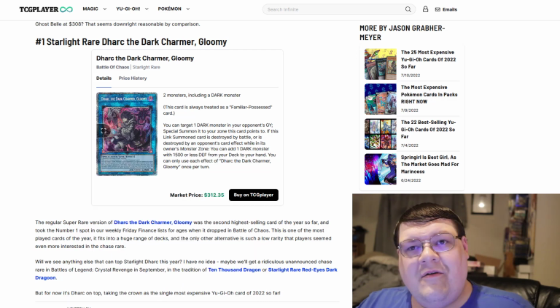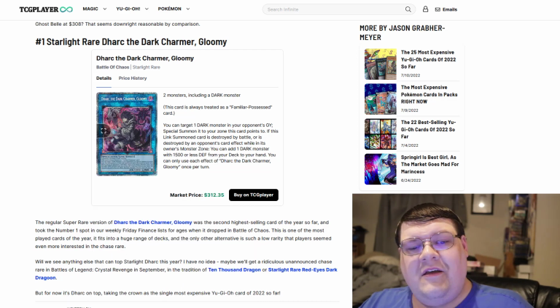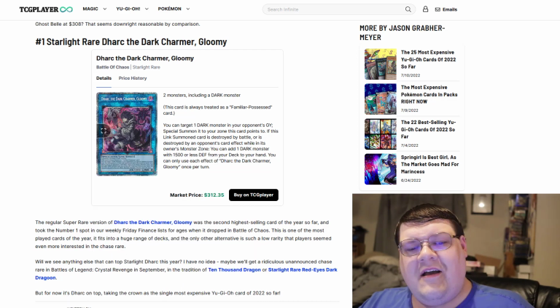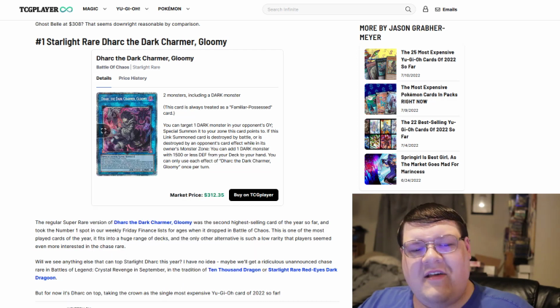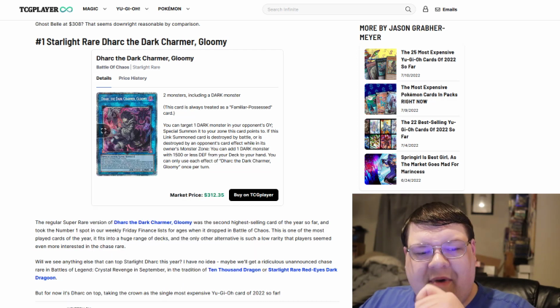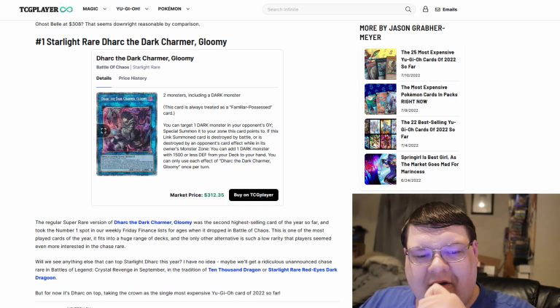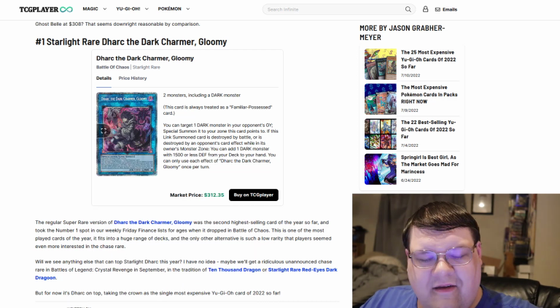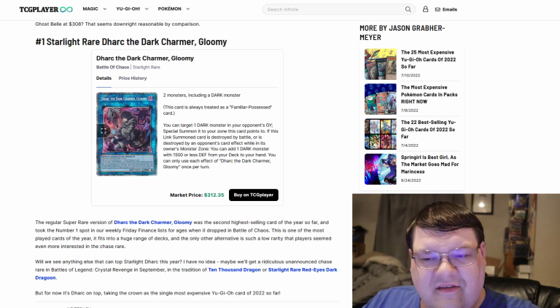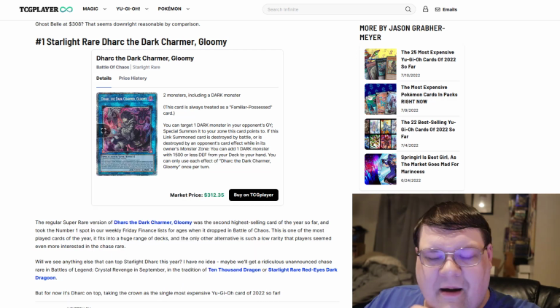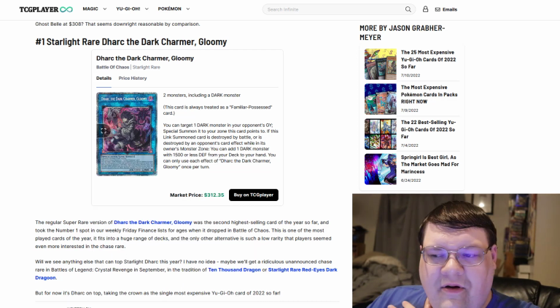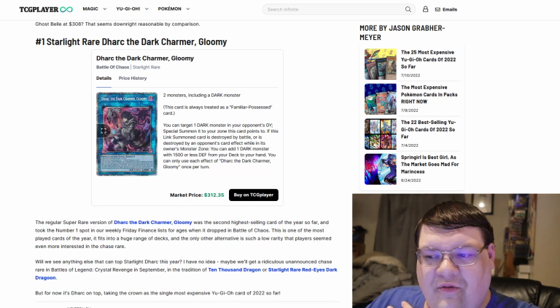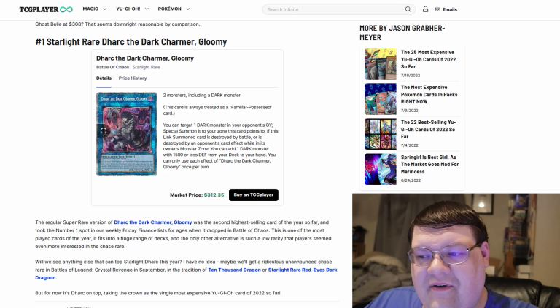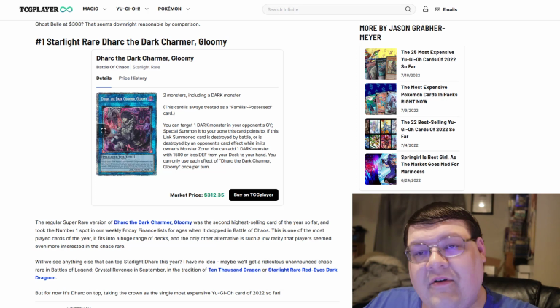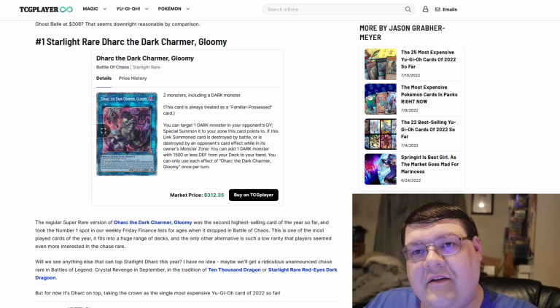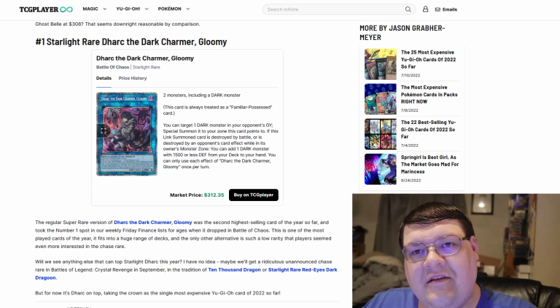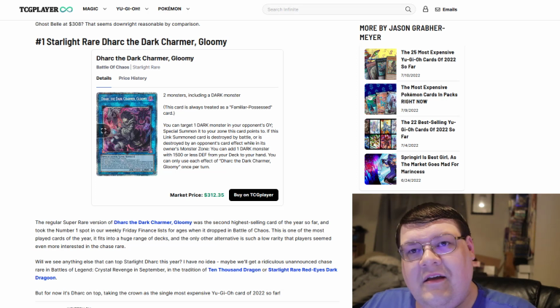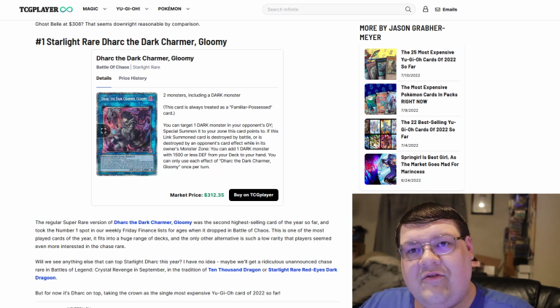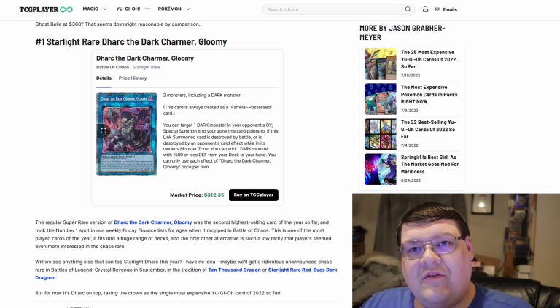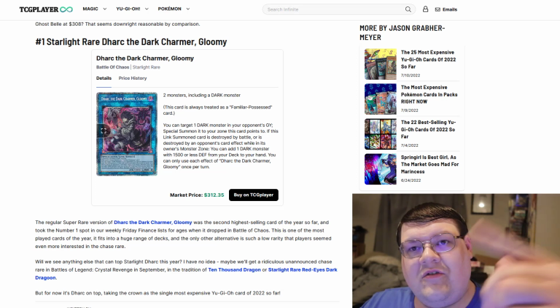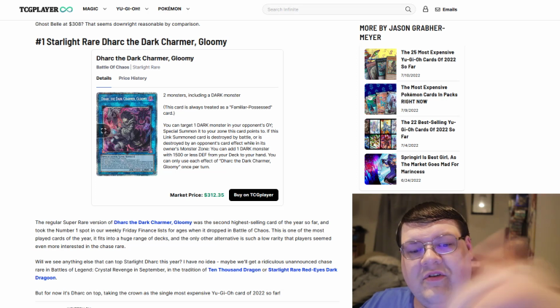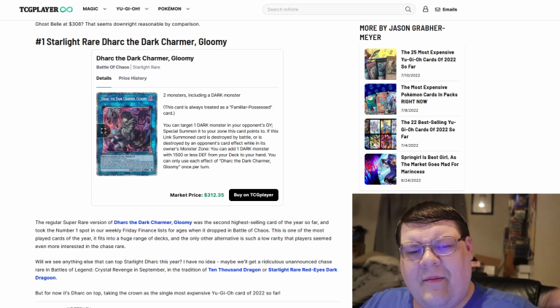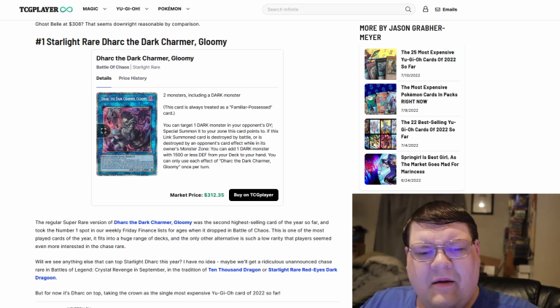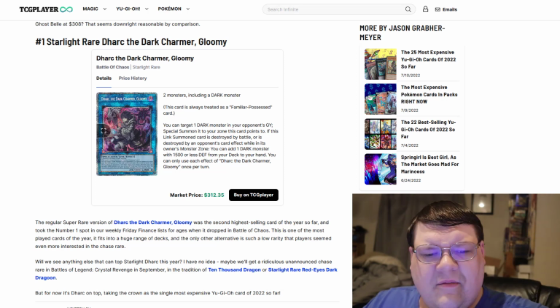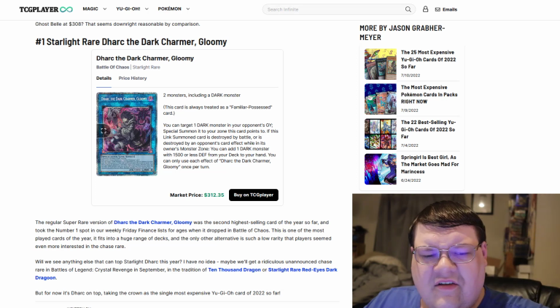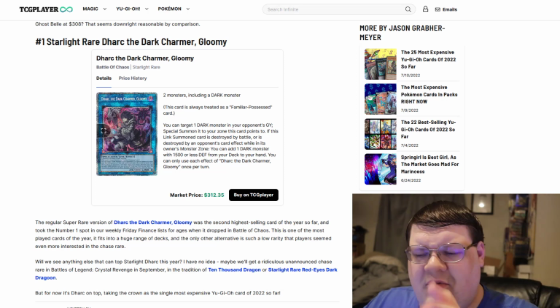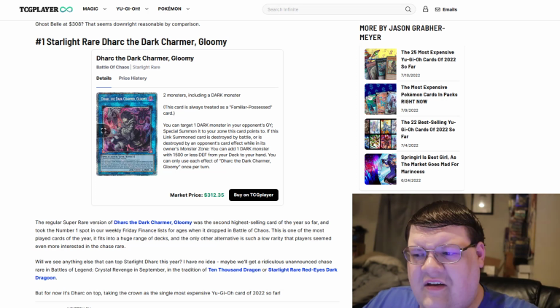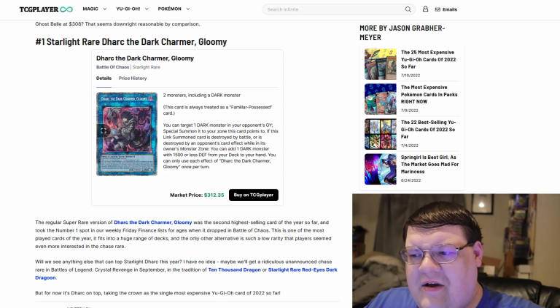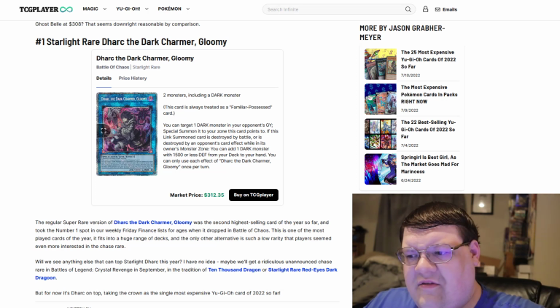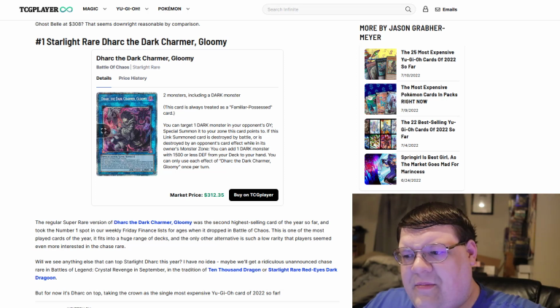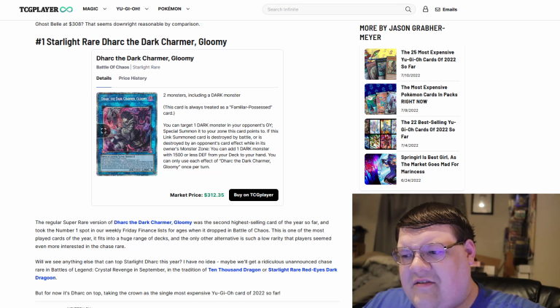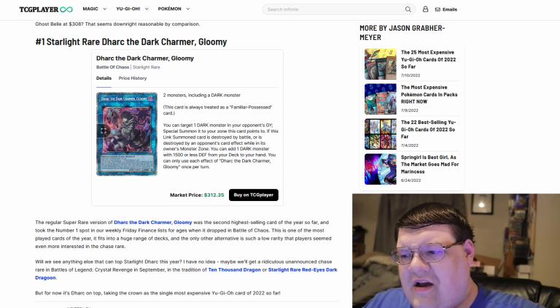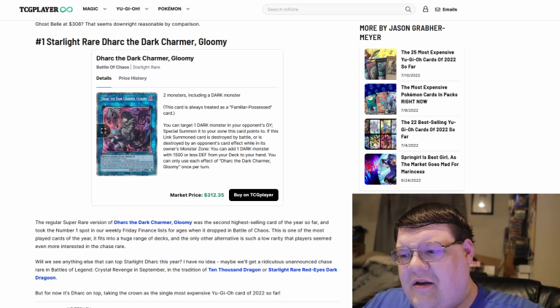What do you guys think about the top 25 cards of 2022? Please leave a comment down below, and make sure you smash that subscribe button.